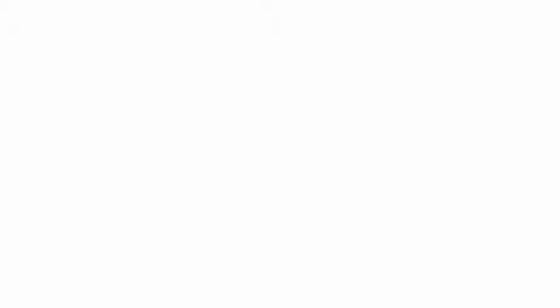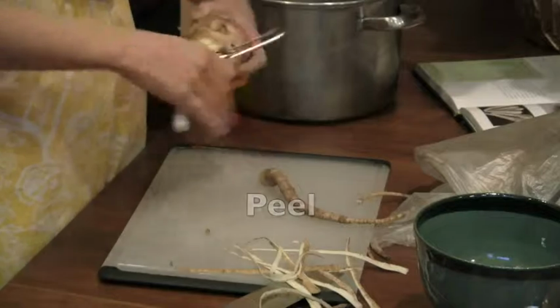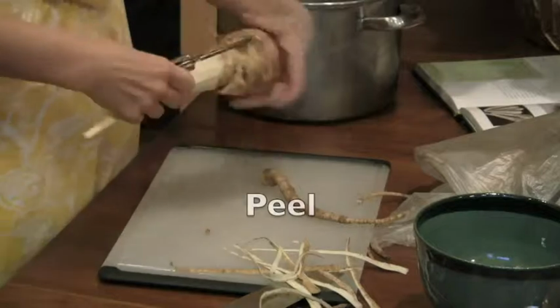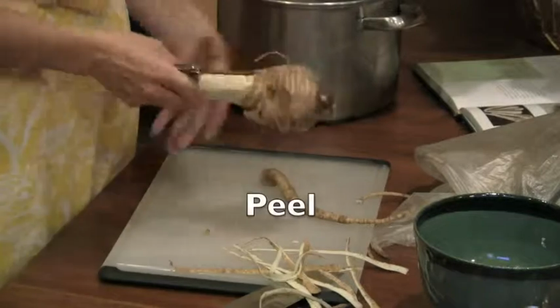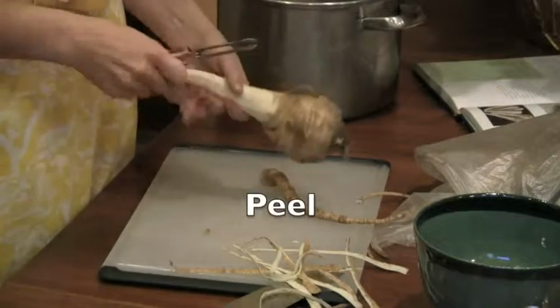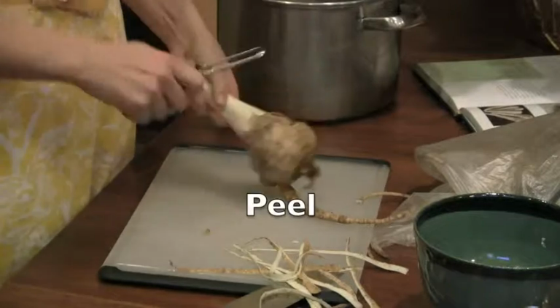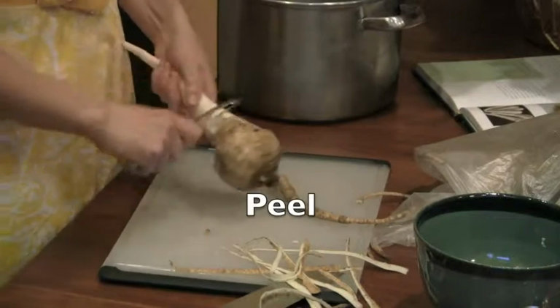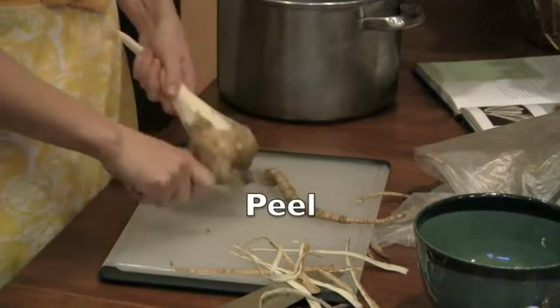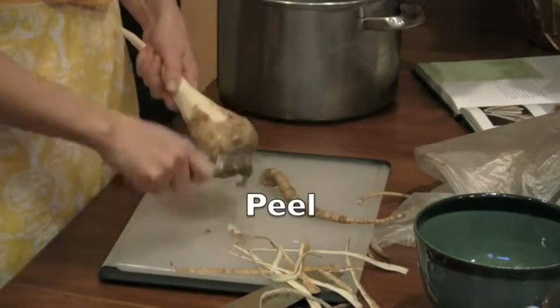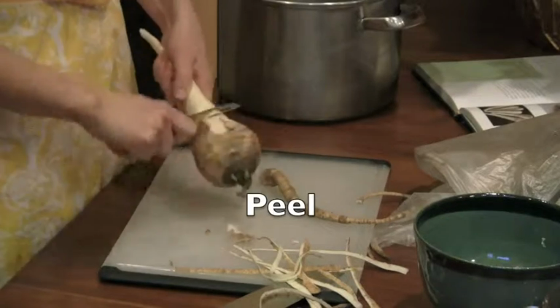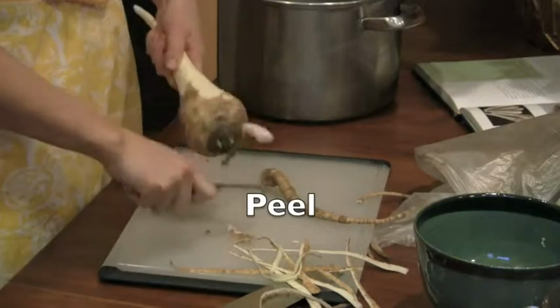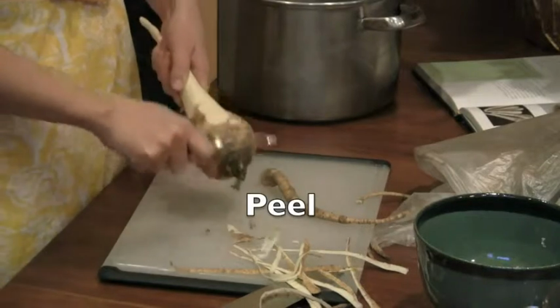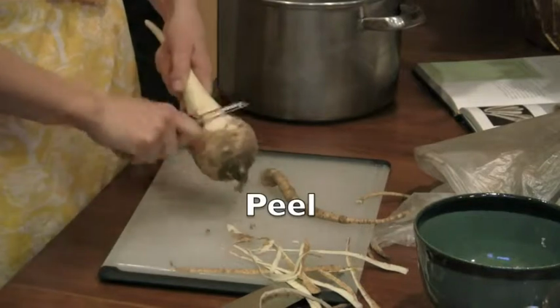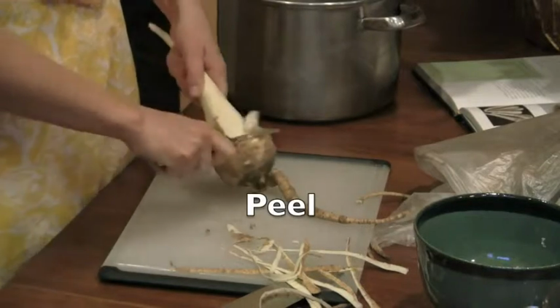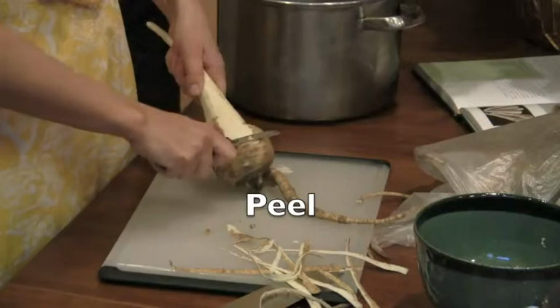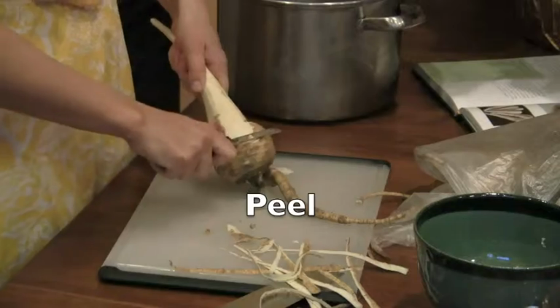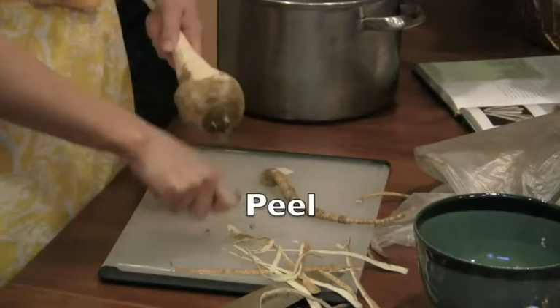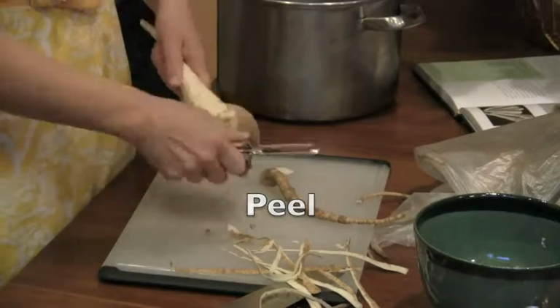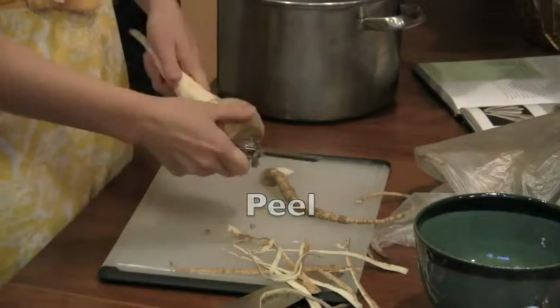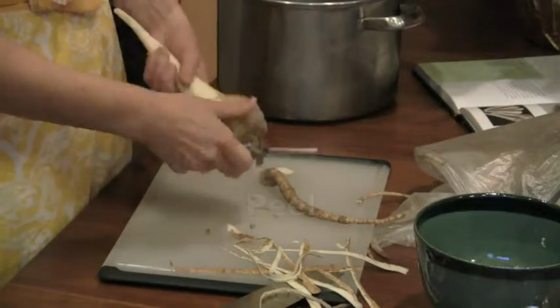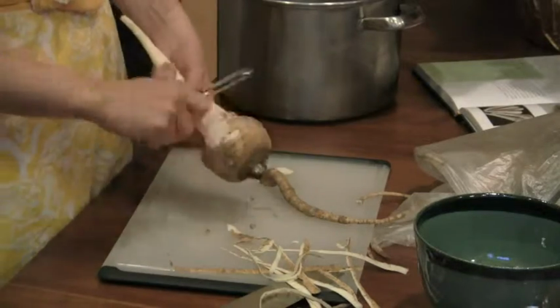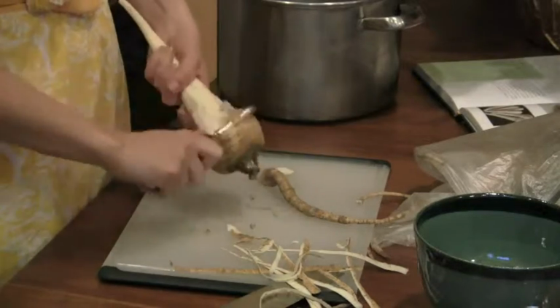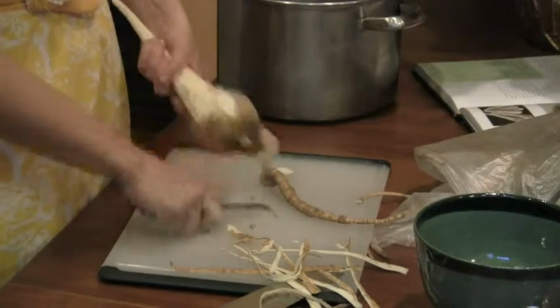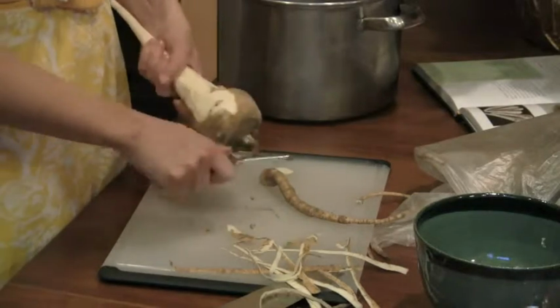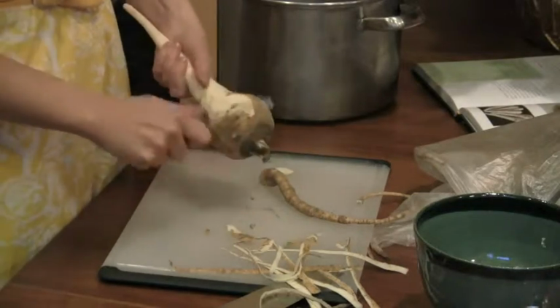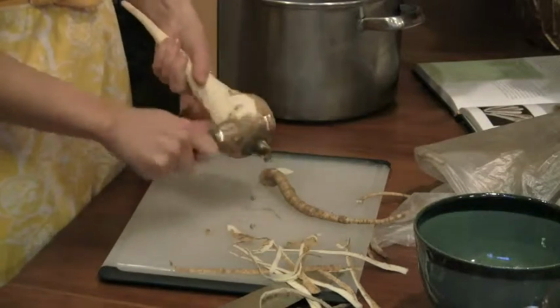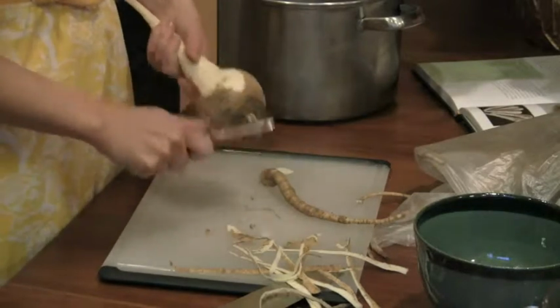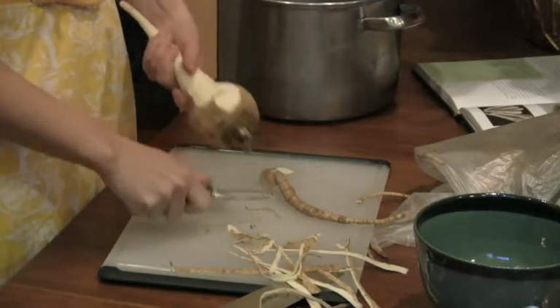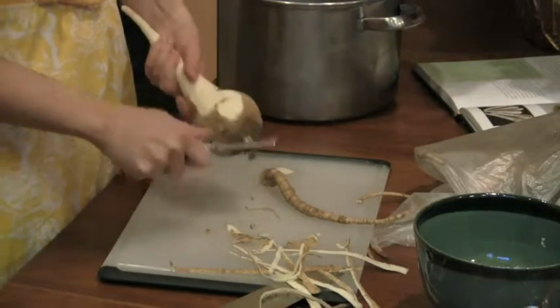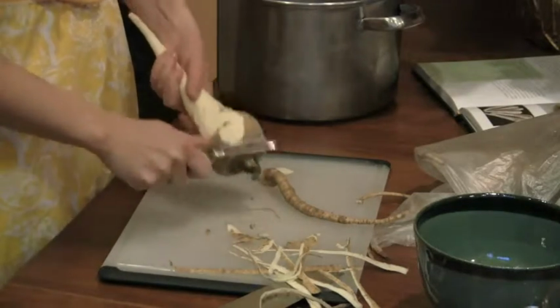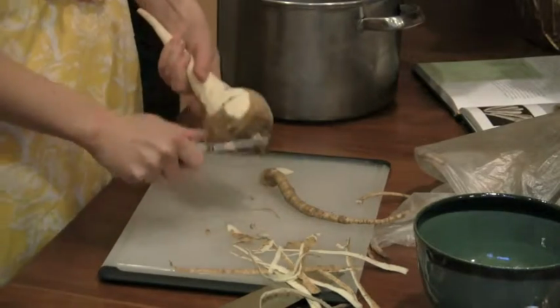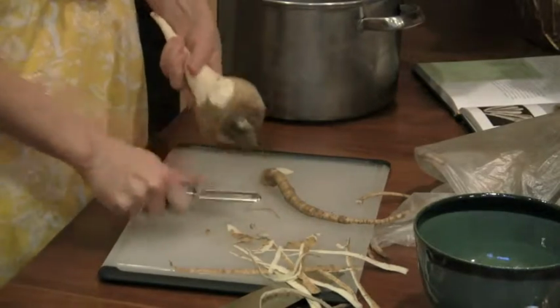I've been curious about this since I bought this book. I was just convinced I was not gonna like parsnips.